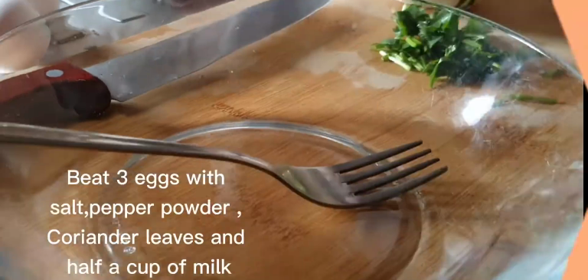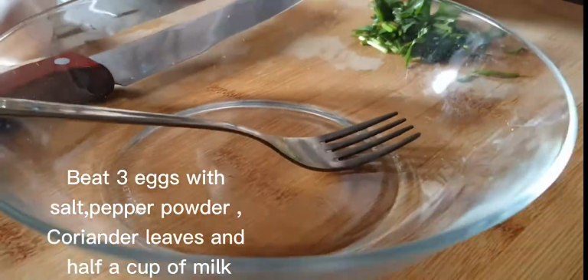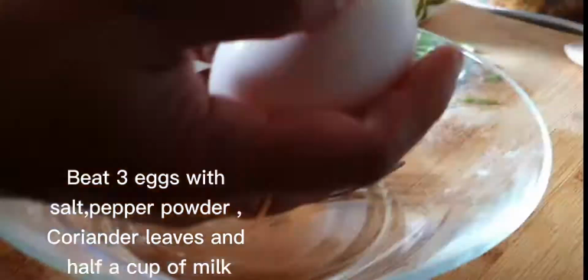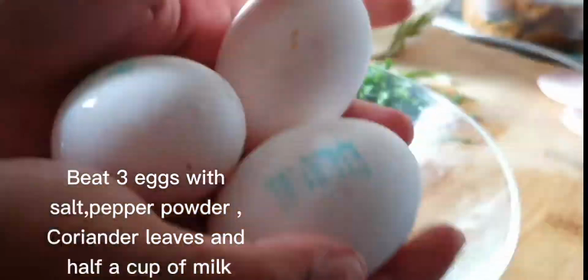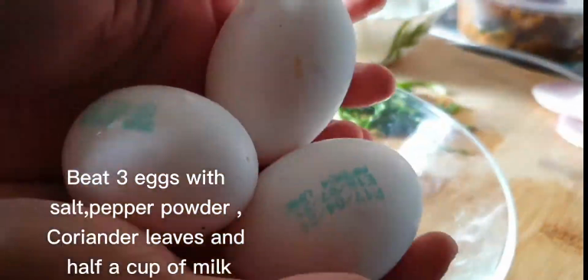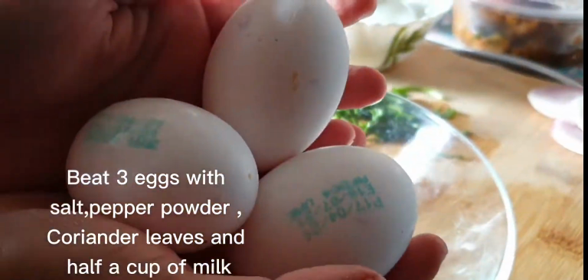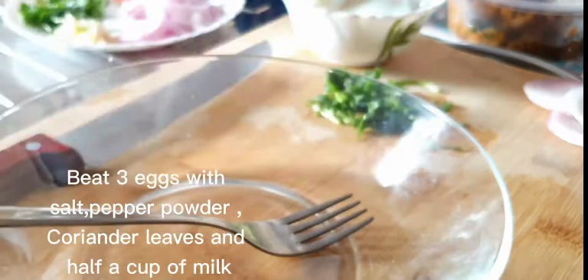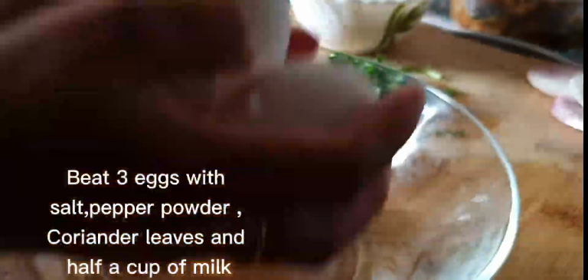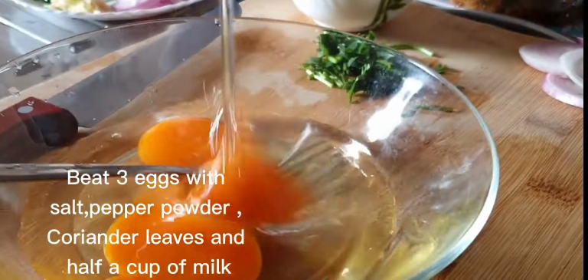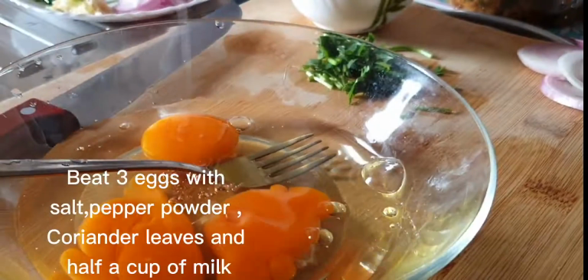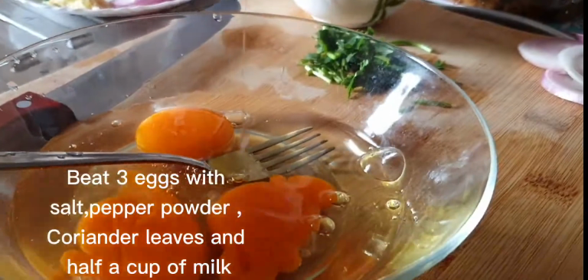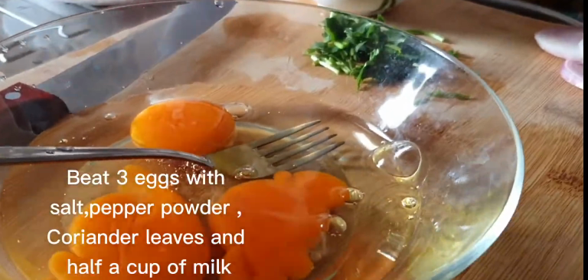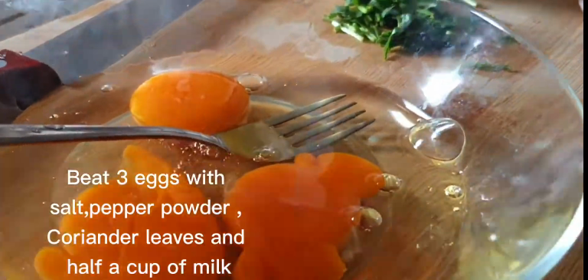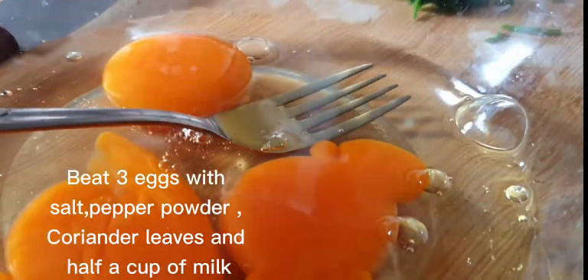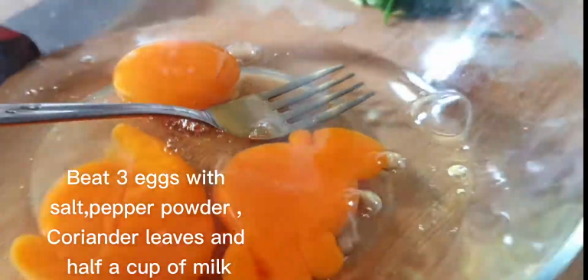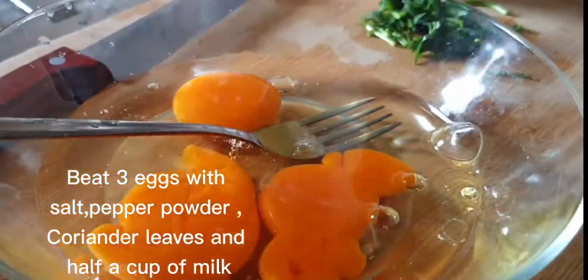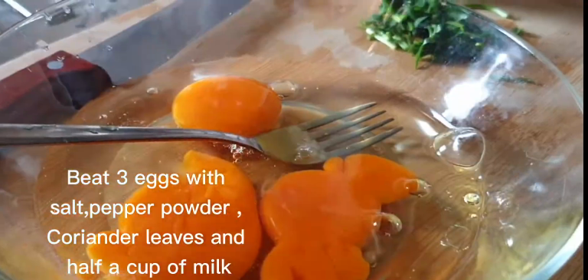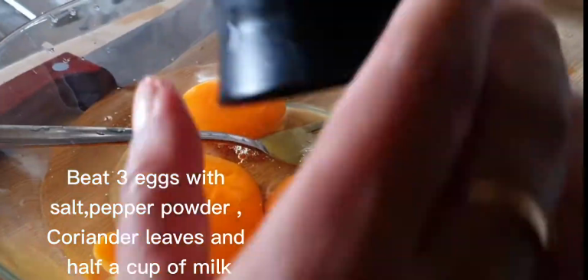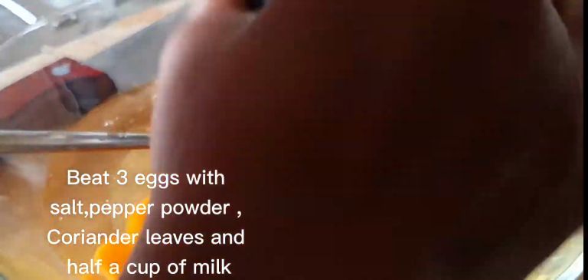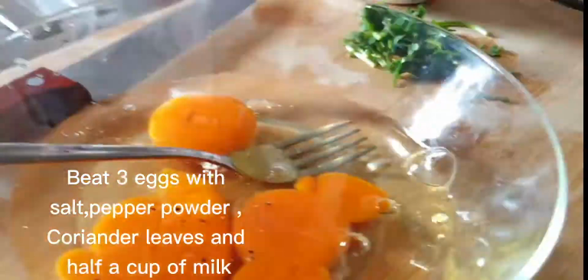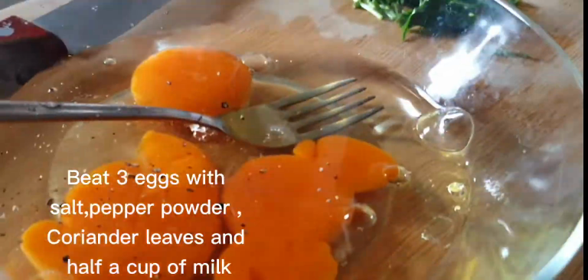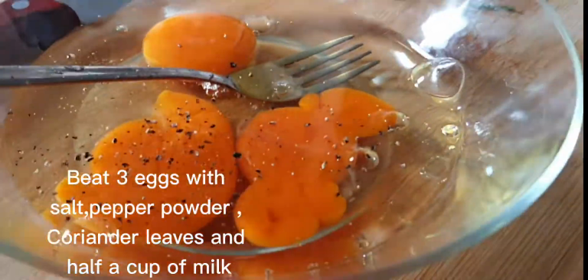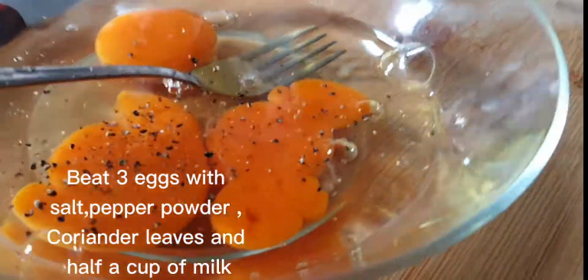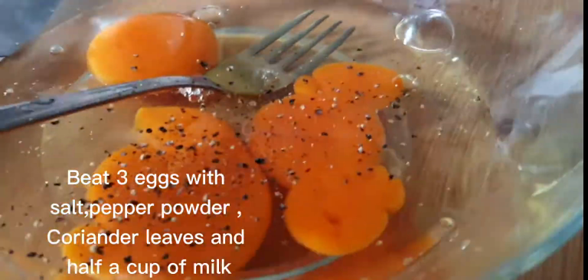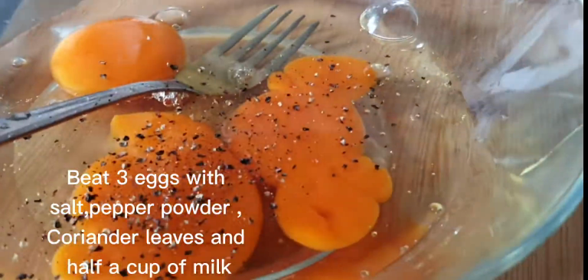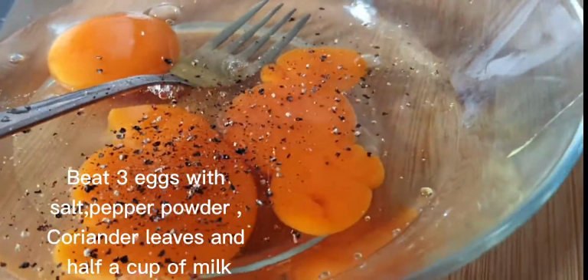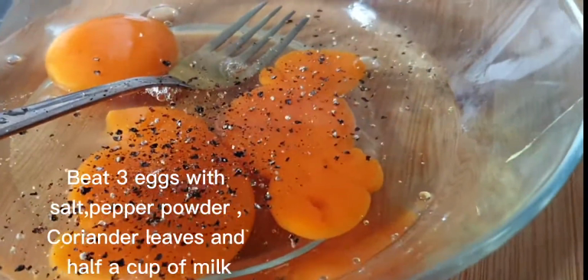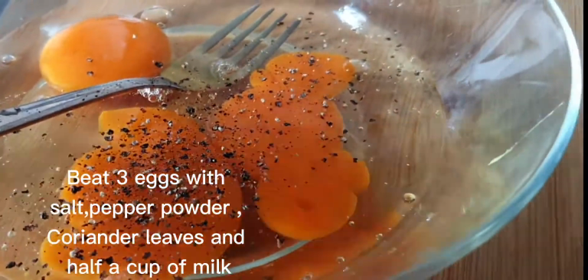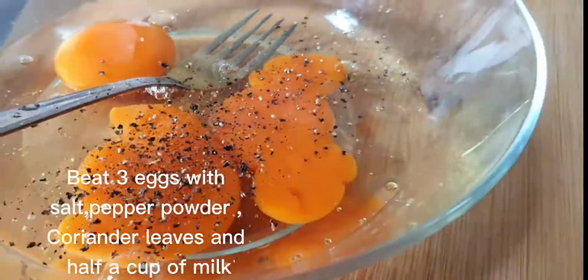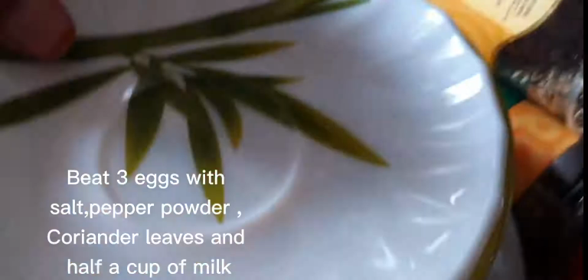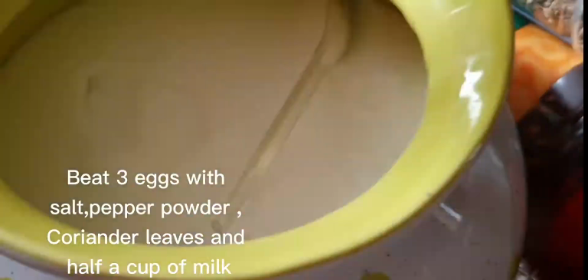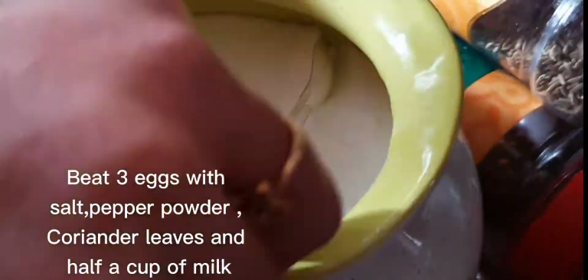Beat three eggs with salt, pepper powder, coriander leaves, and half a cup of milk.